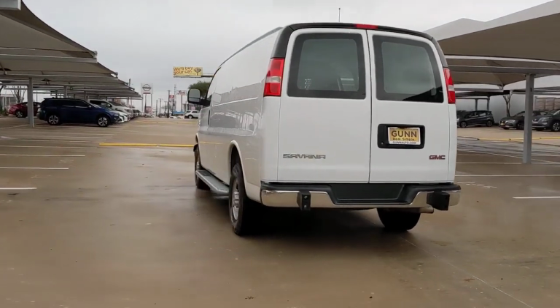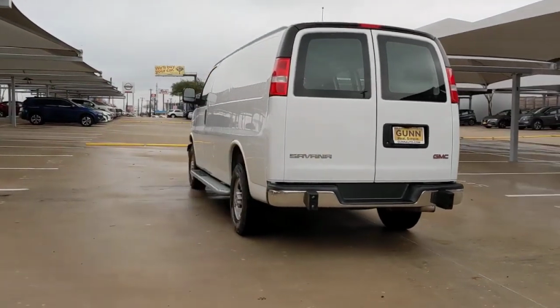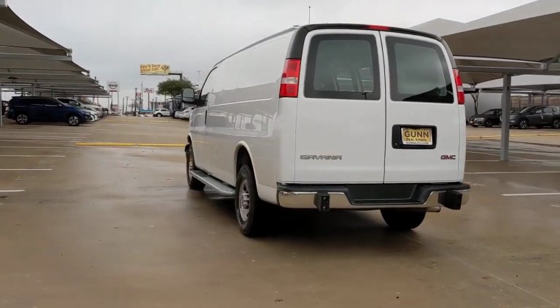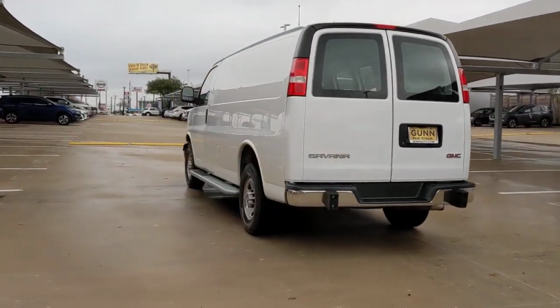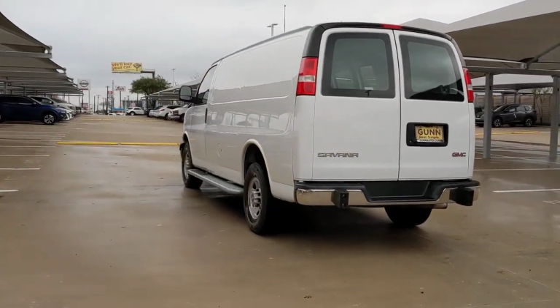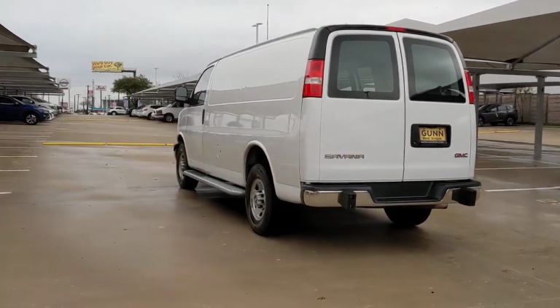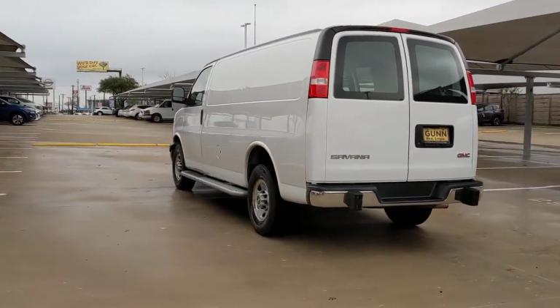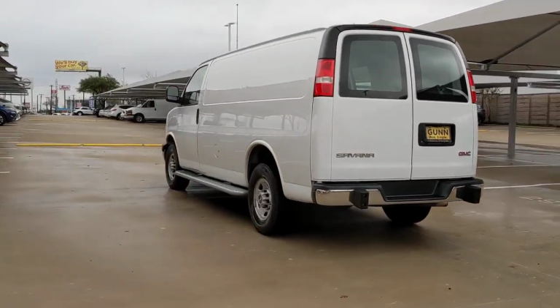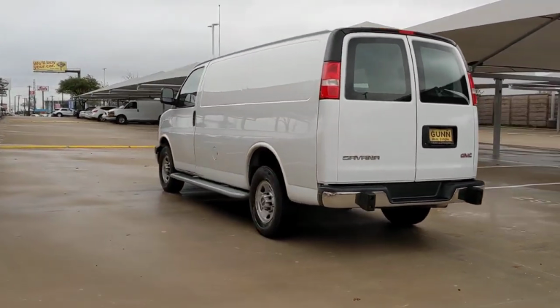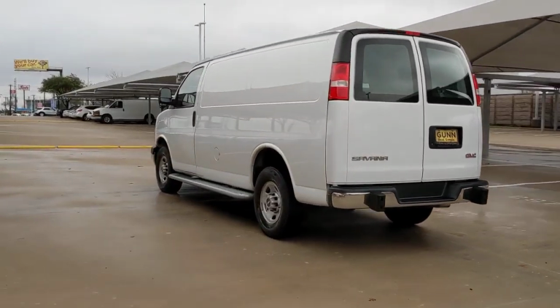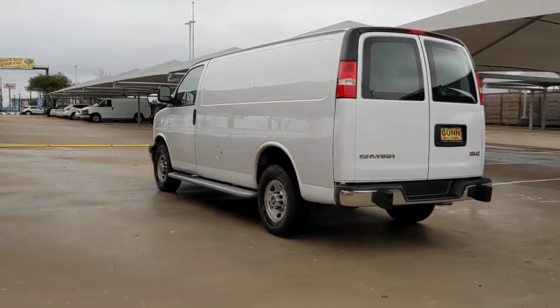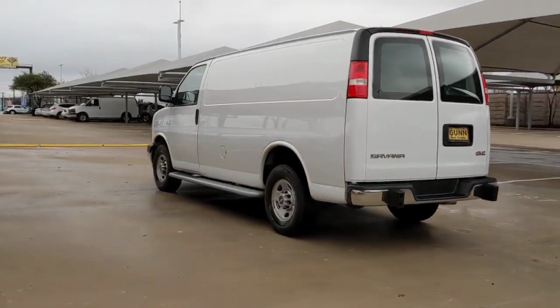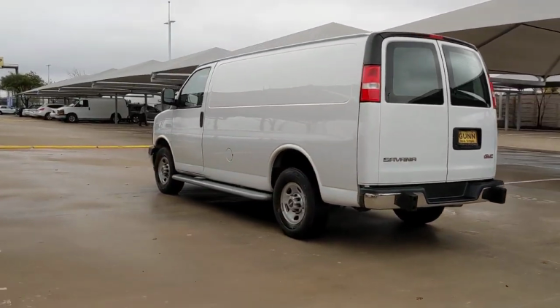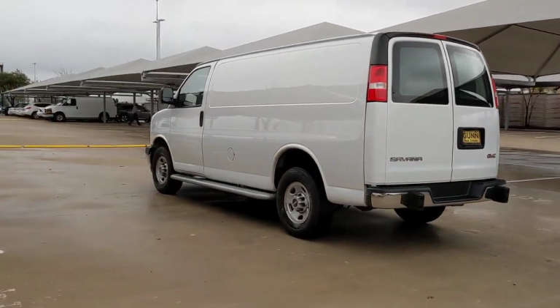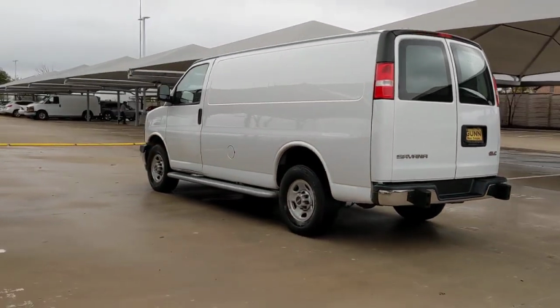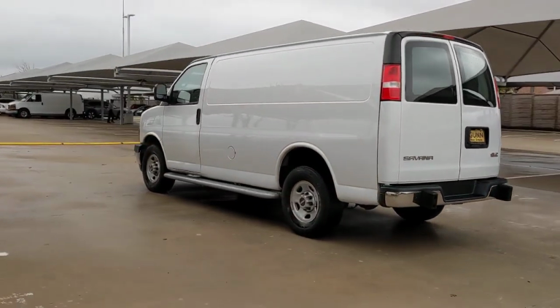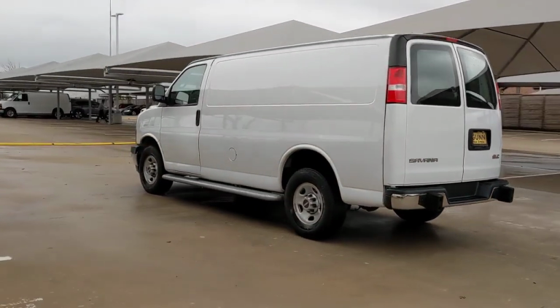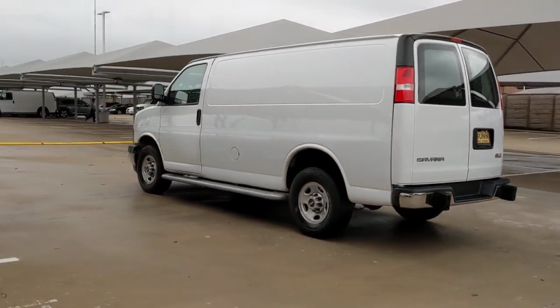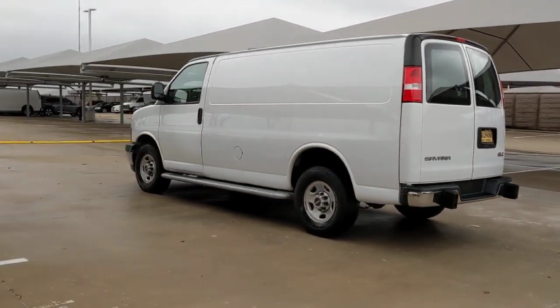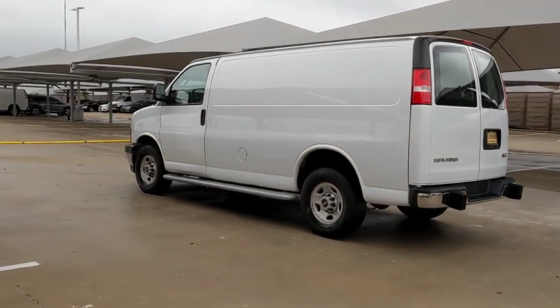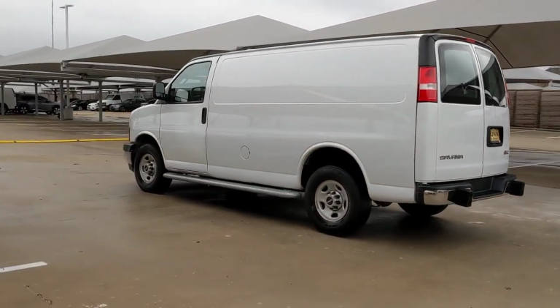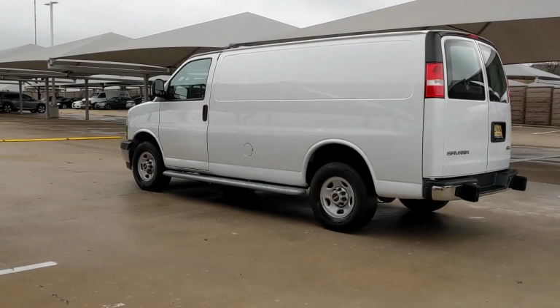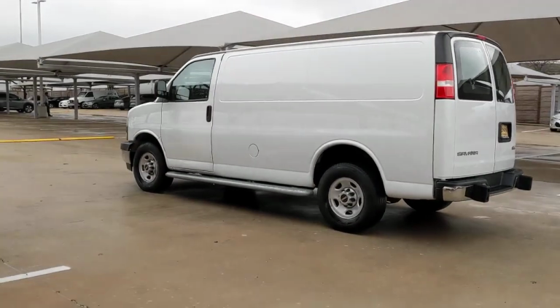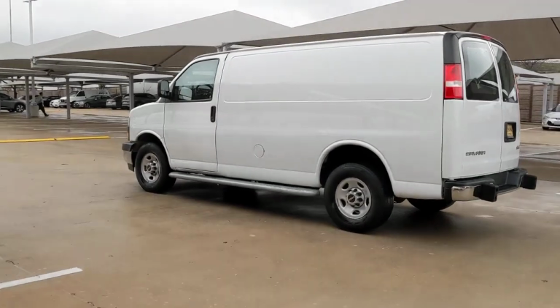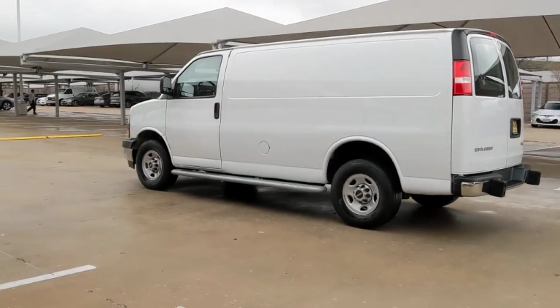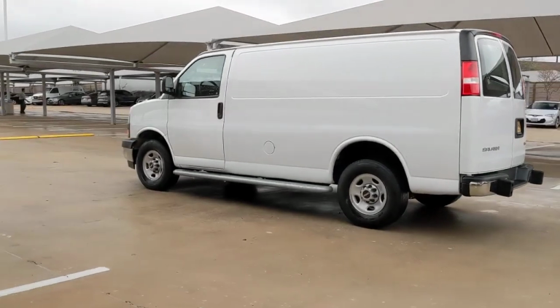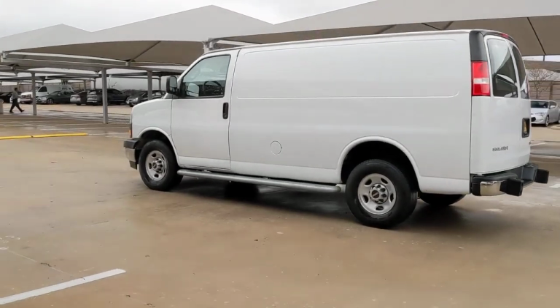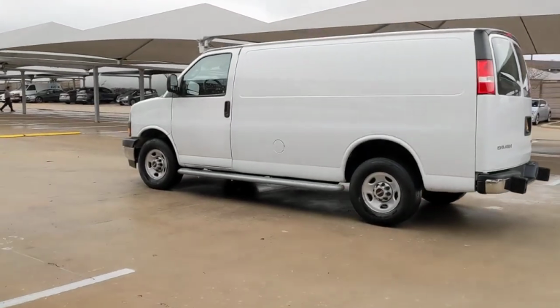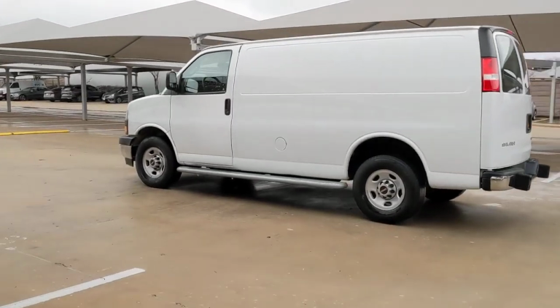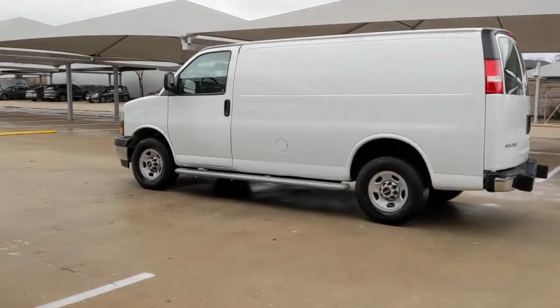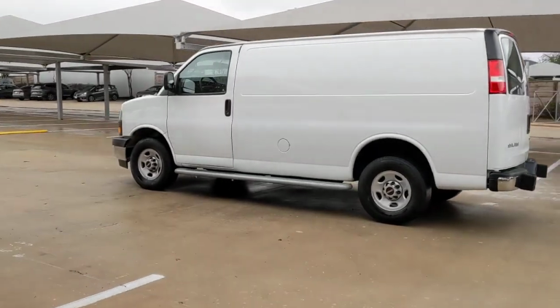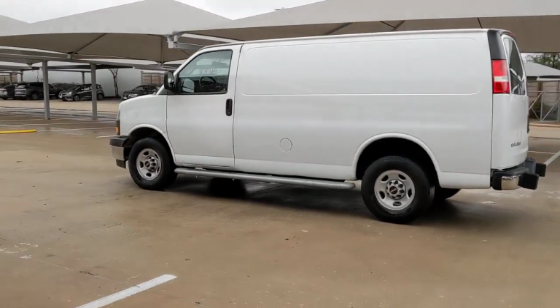Whether you're moving cargo or passengers, it has everything you need and nothing you don't.